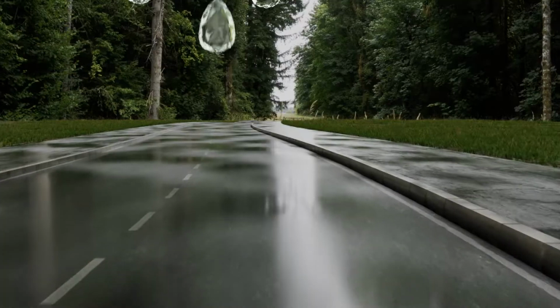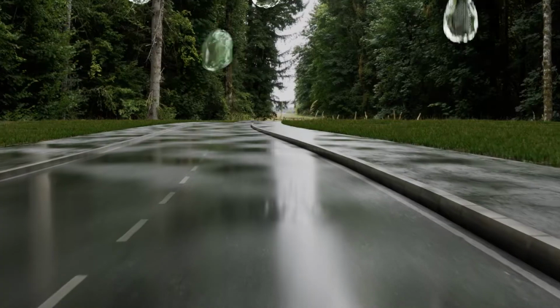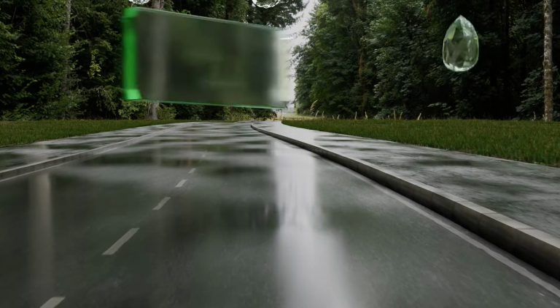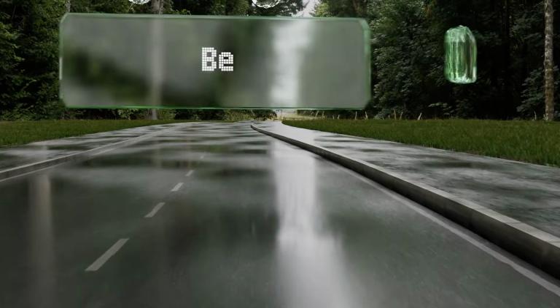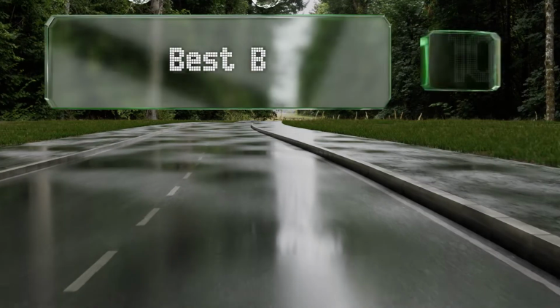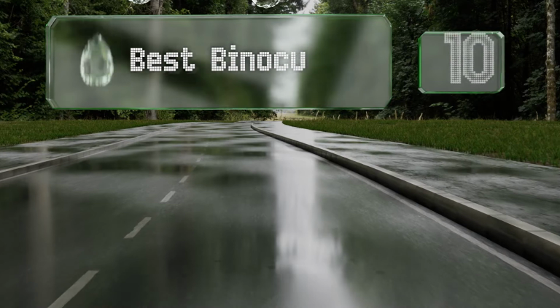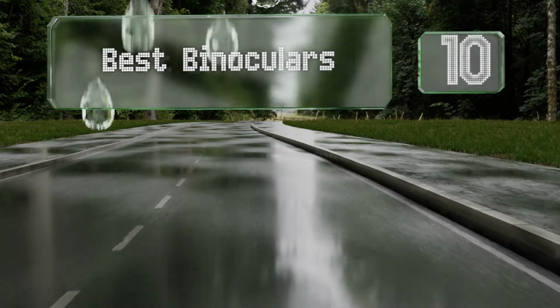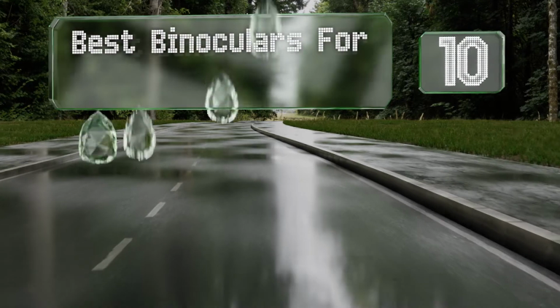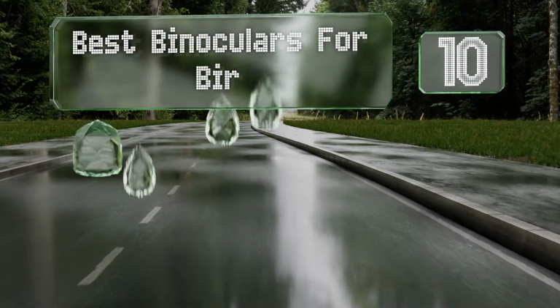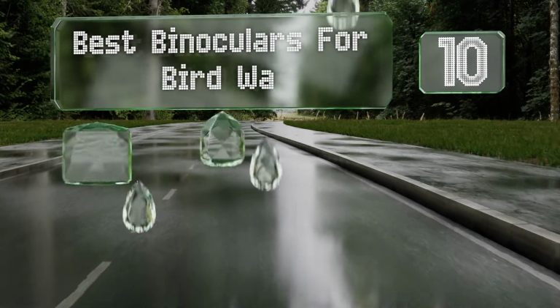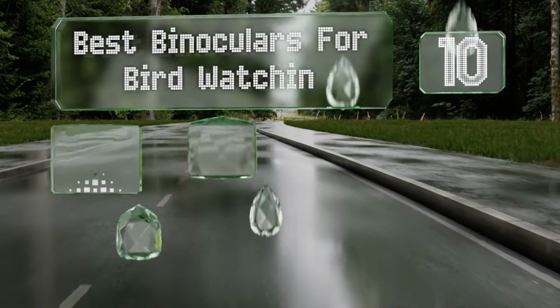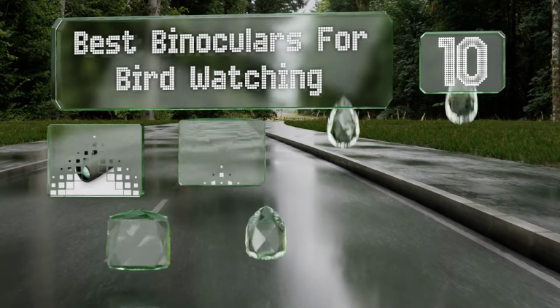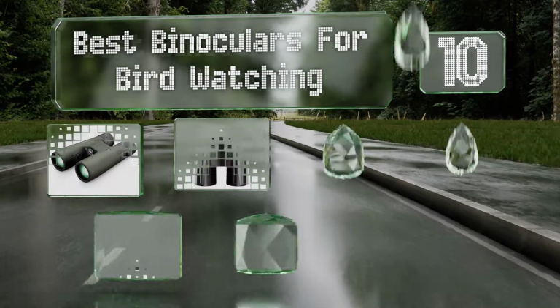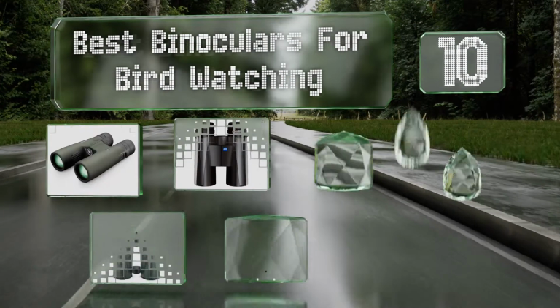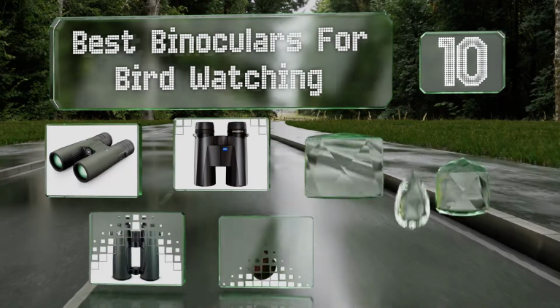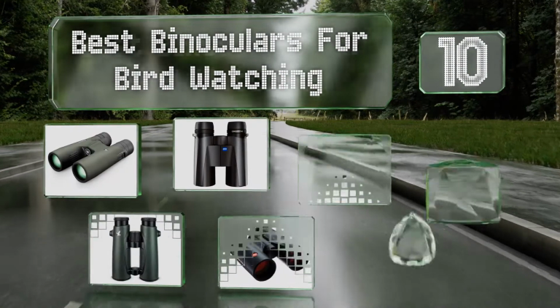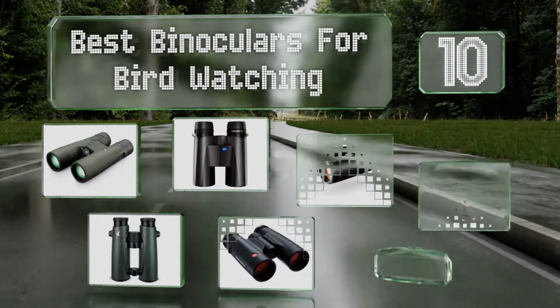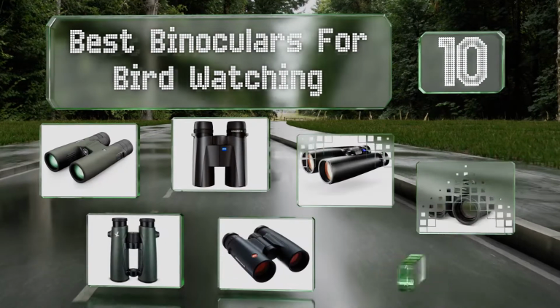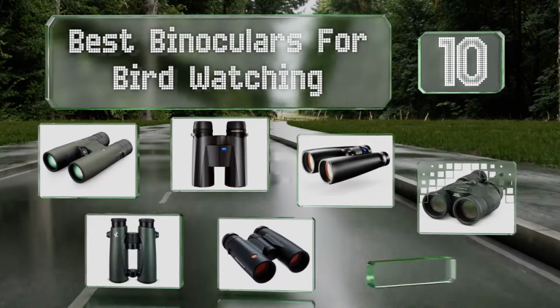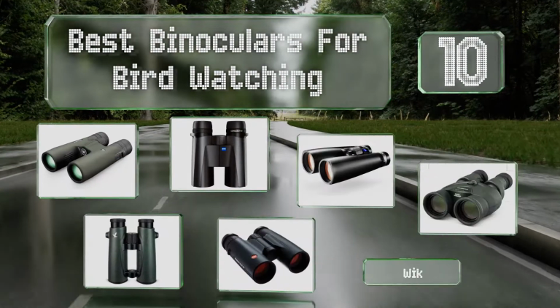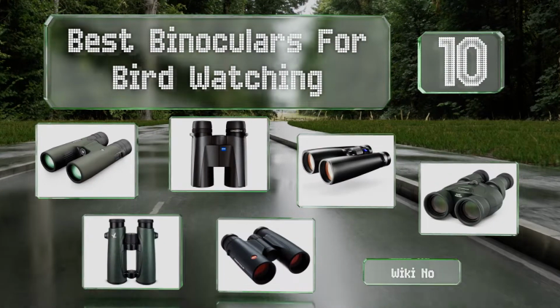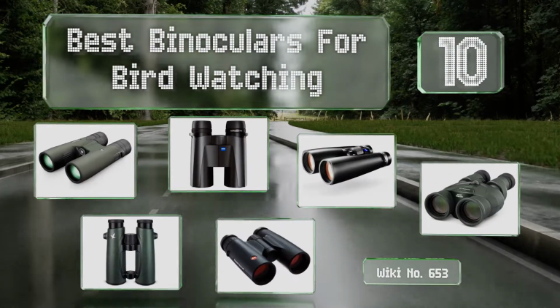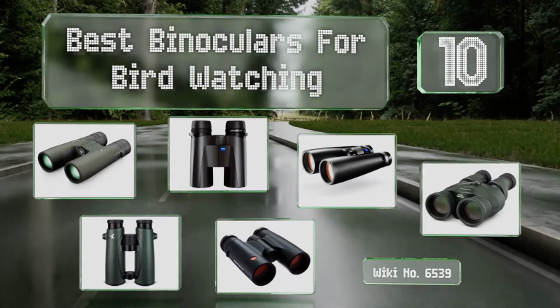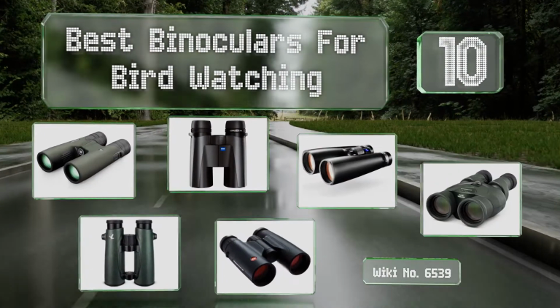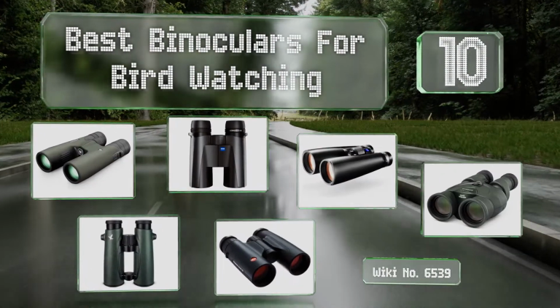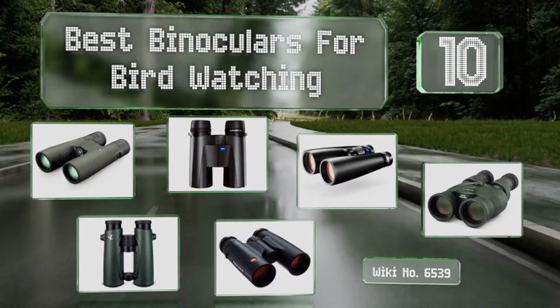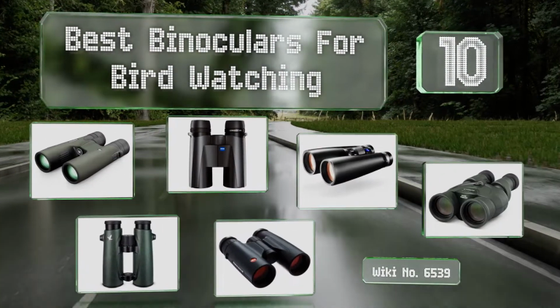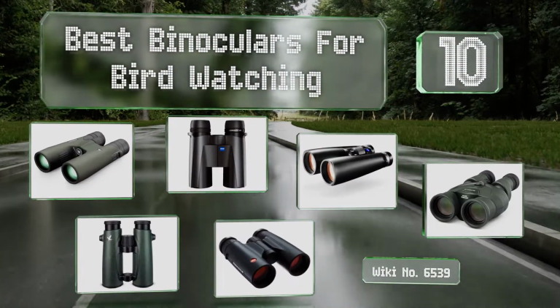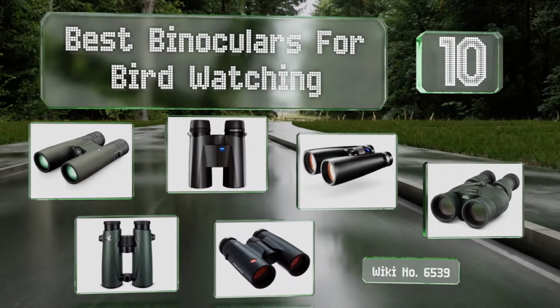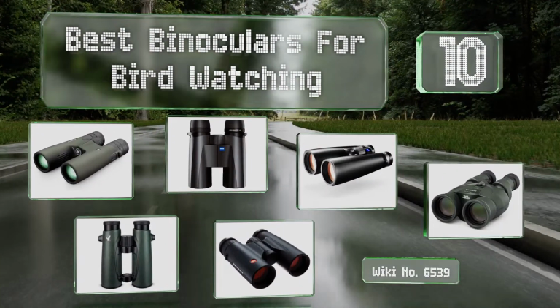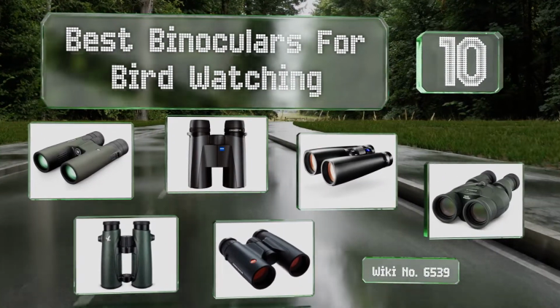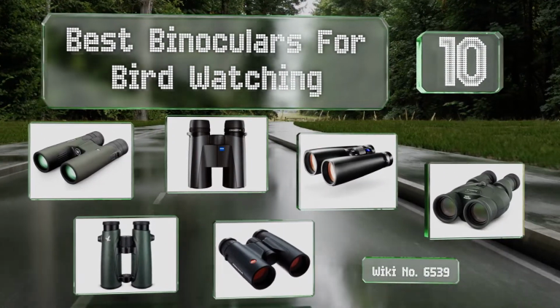EasyVid presents the 10 best binoculars for bird watching. Let's get started with the list.